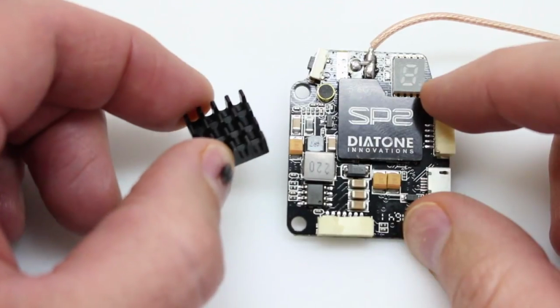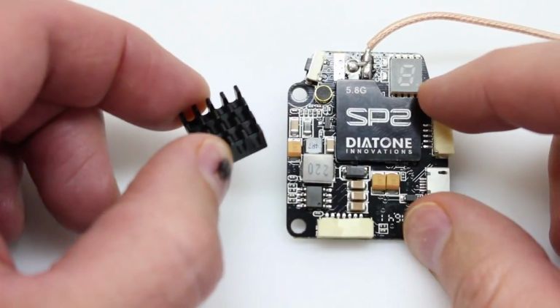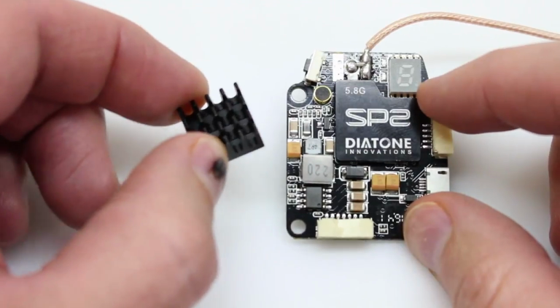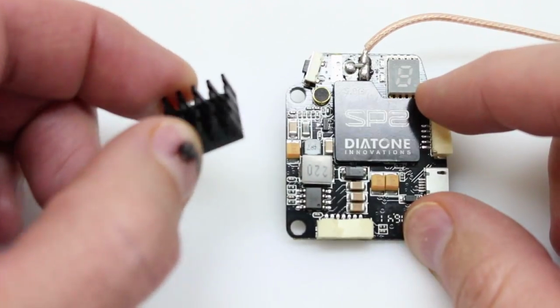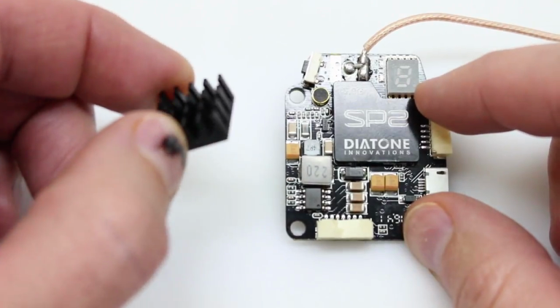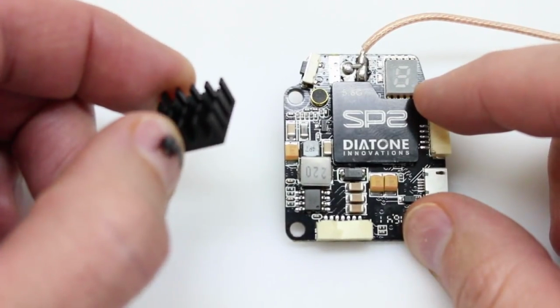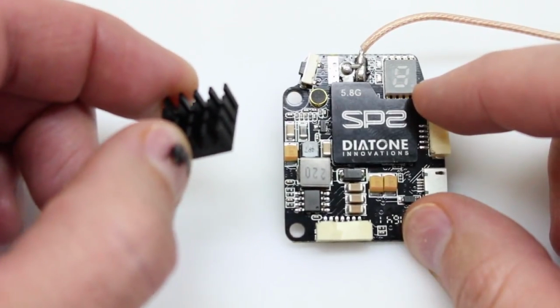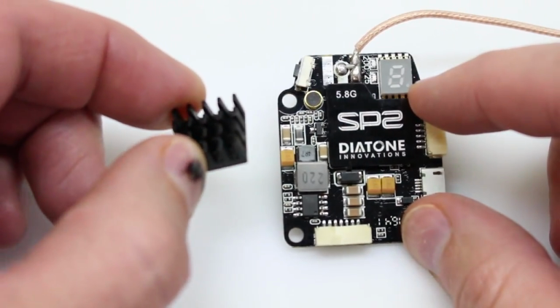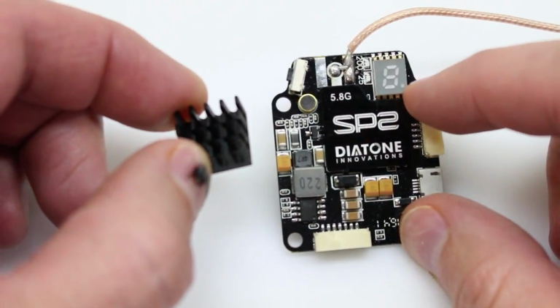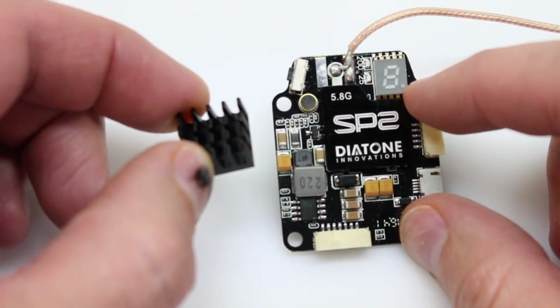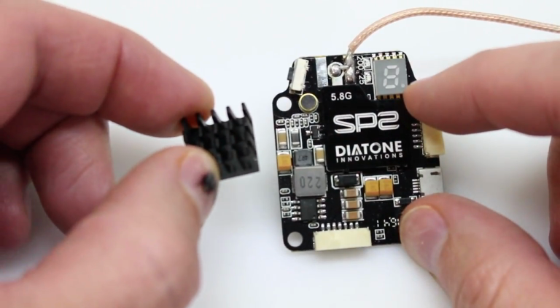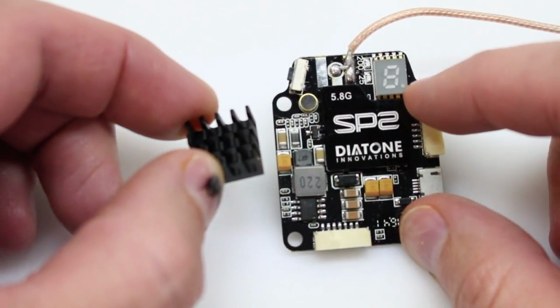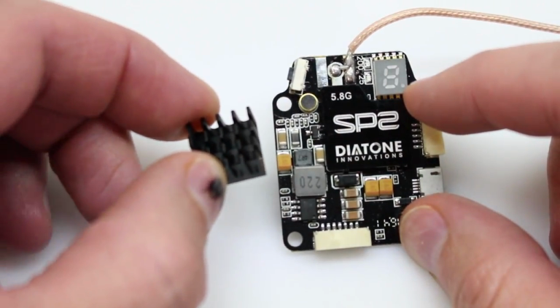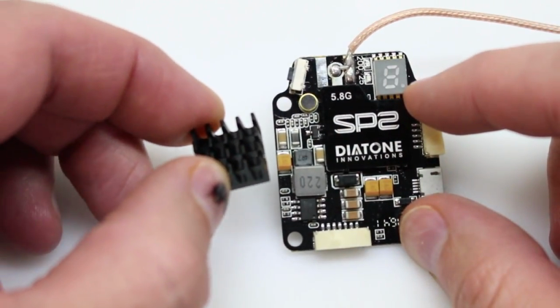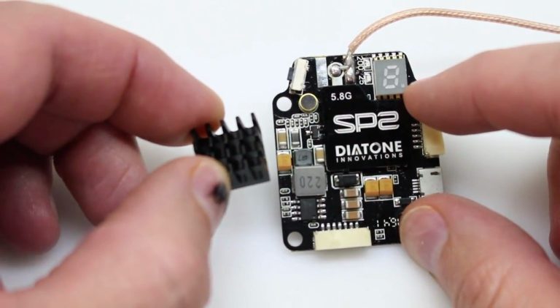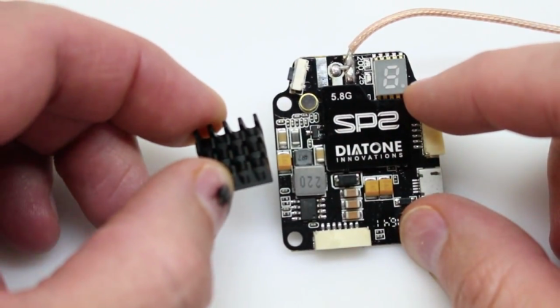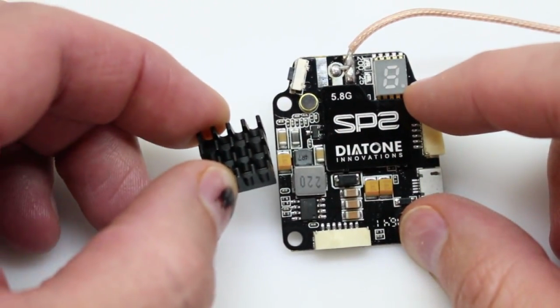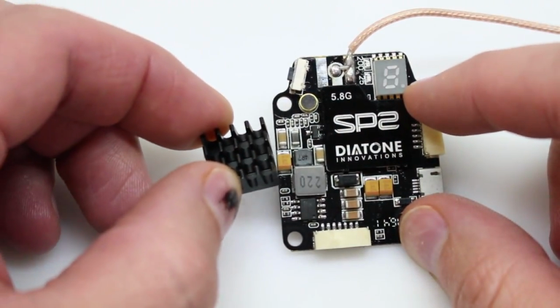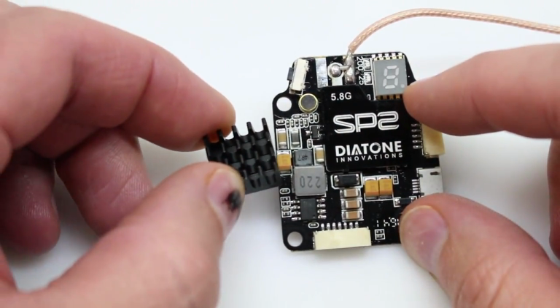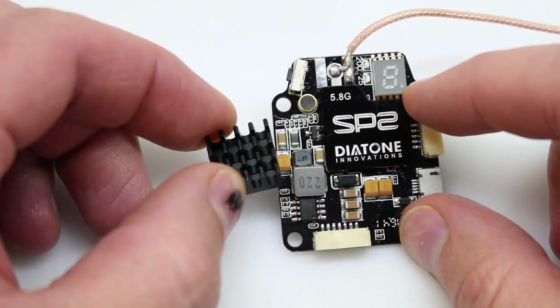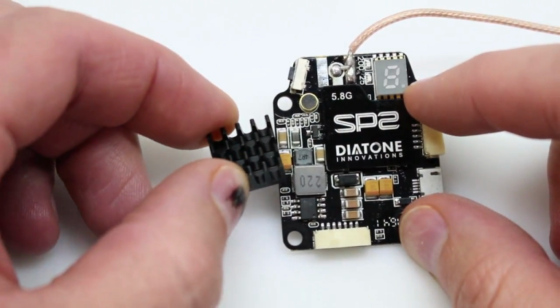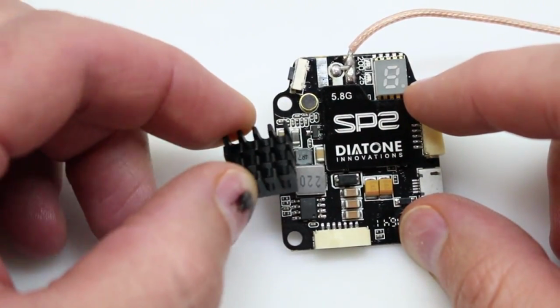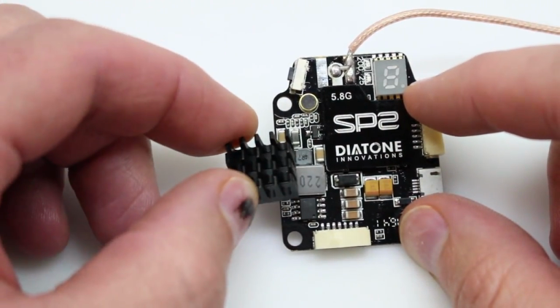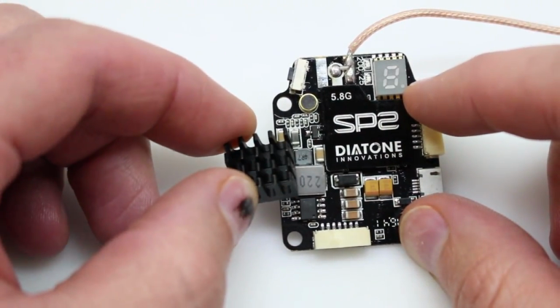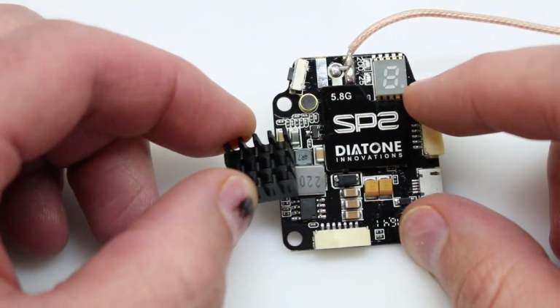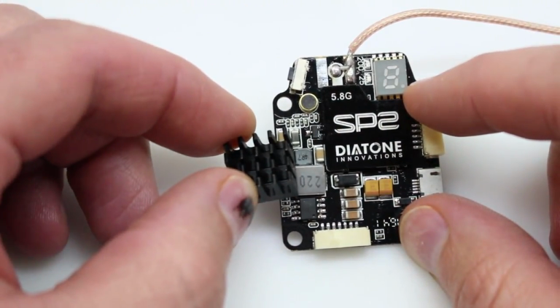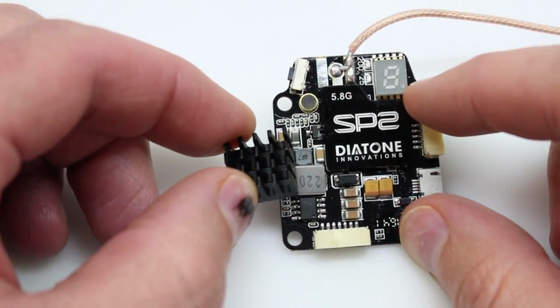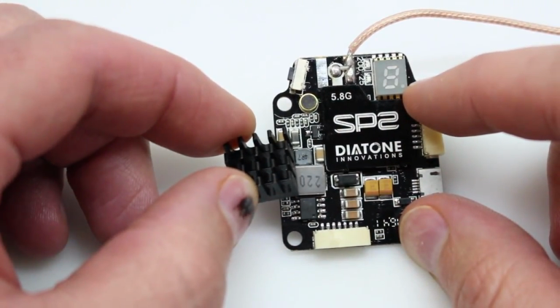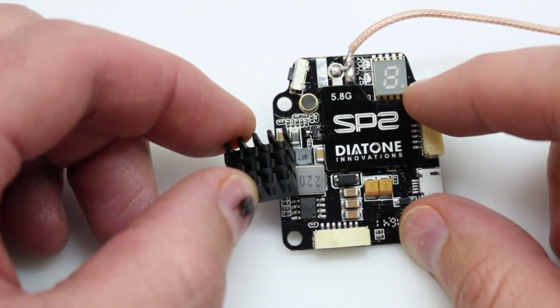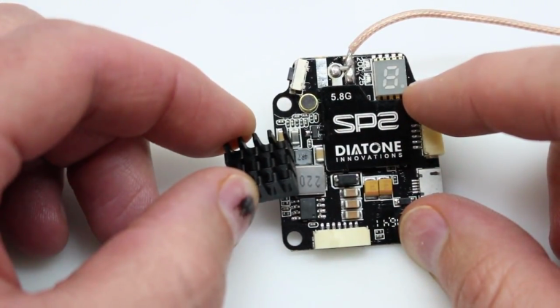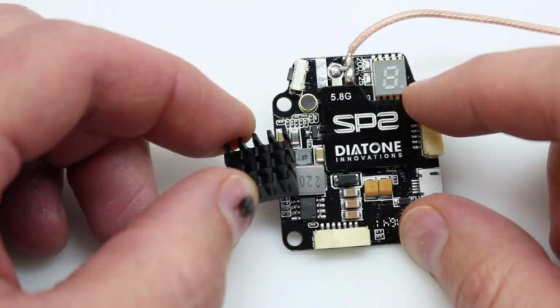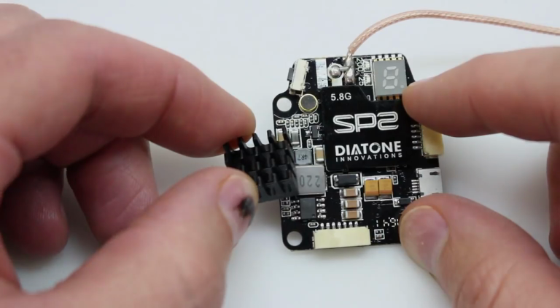Will putting a heat sink on your VTX significantly drop those temperatures? Let's find out.